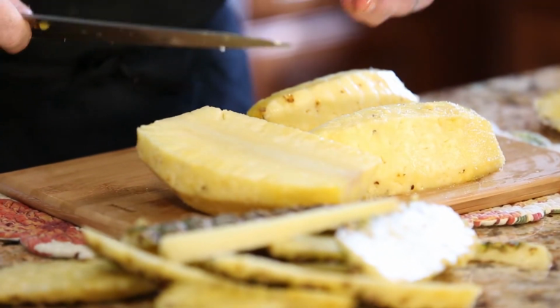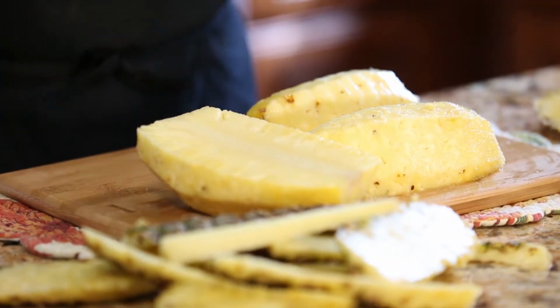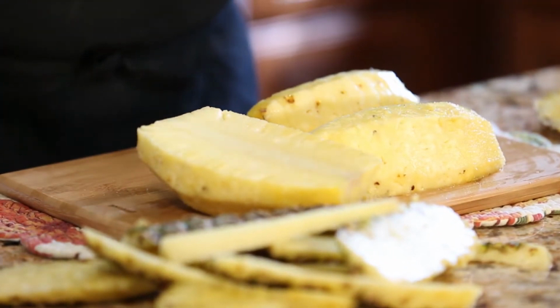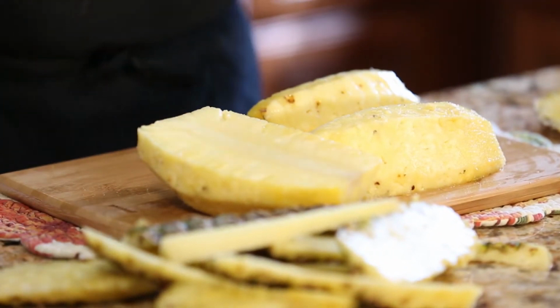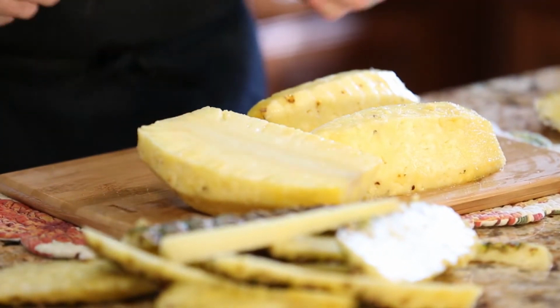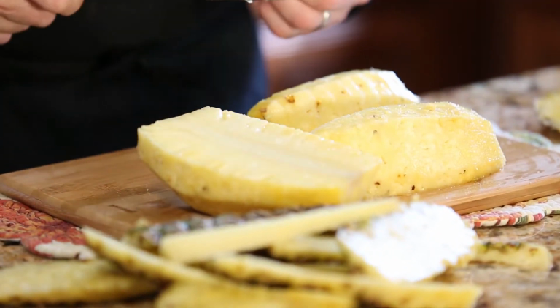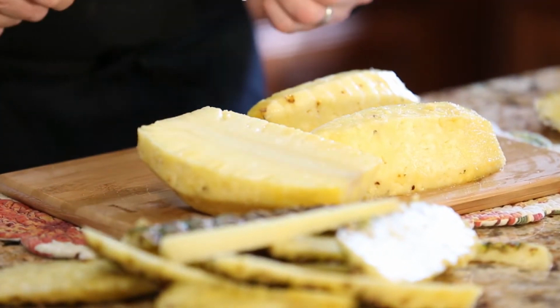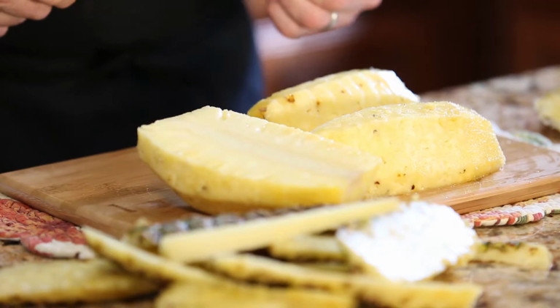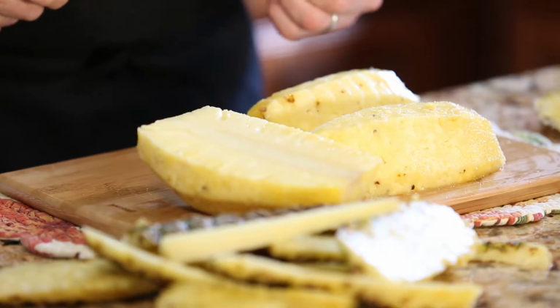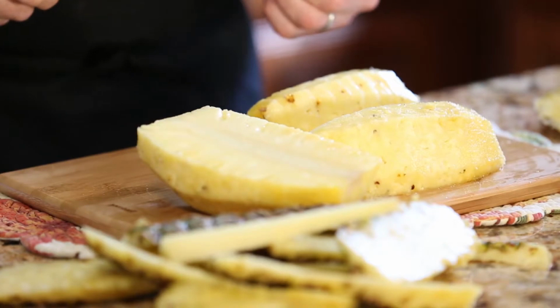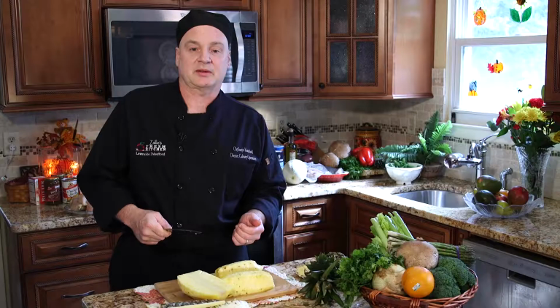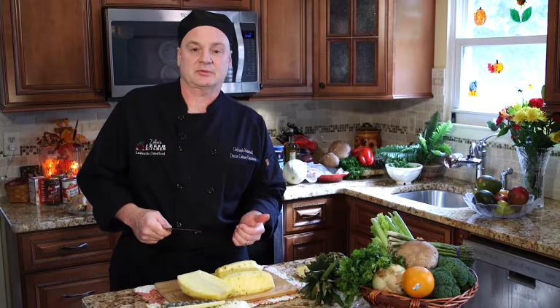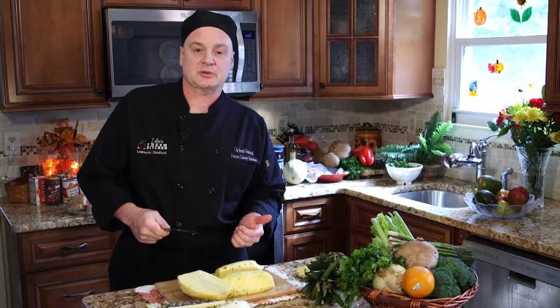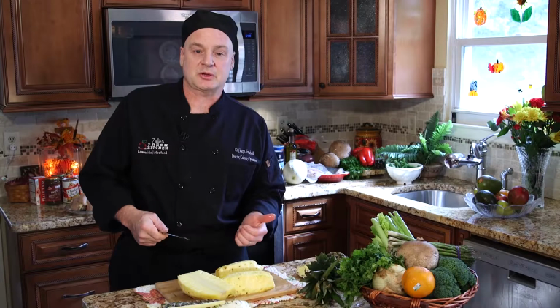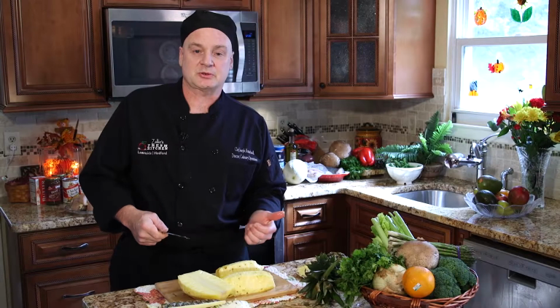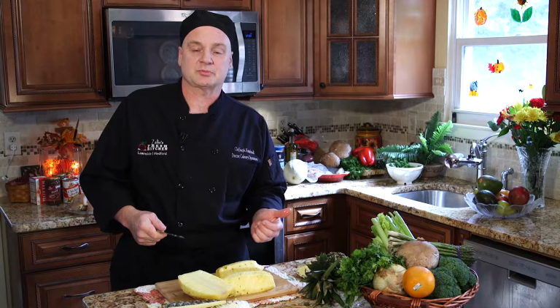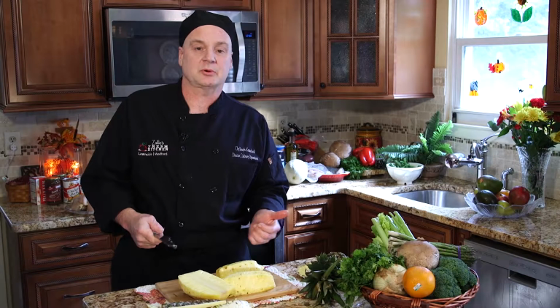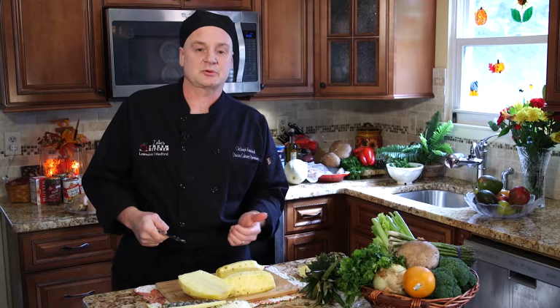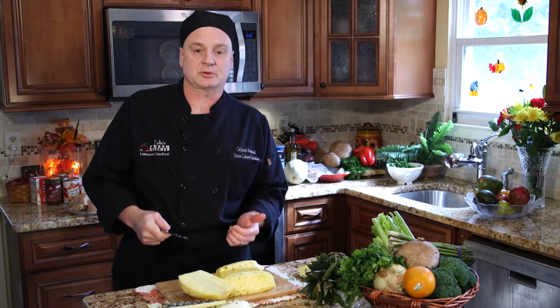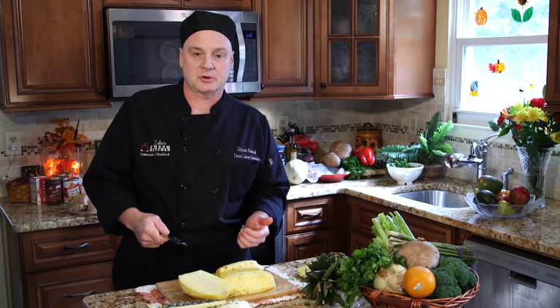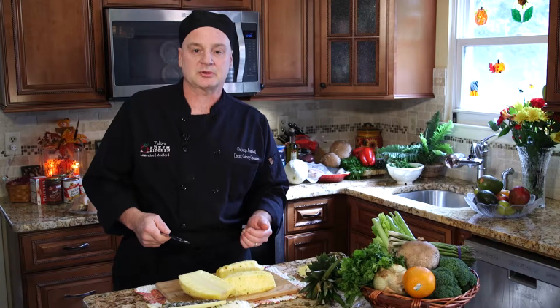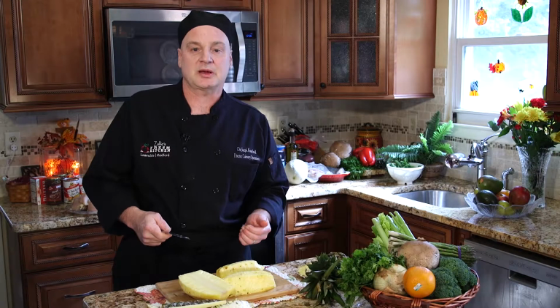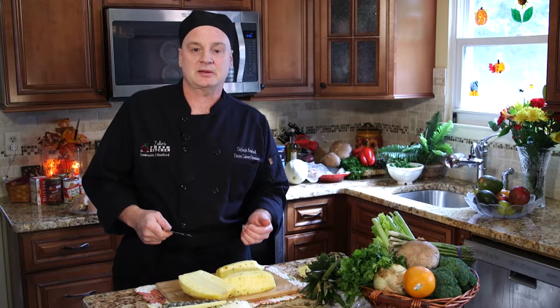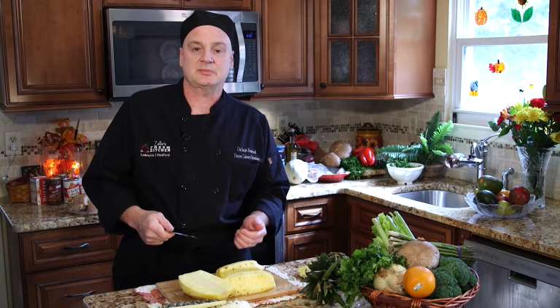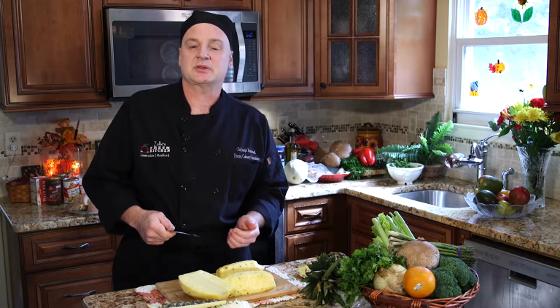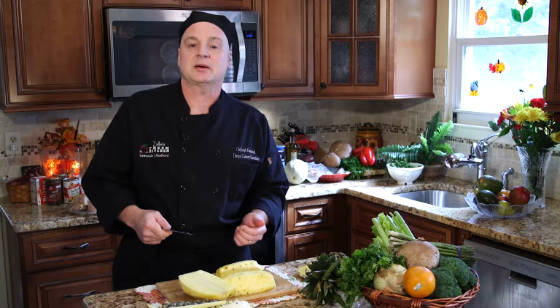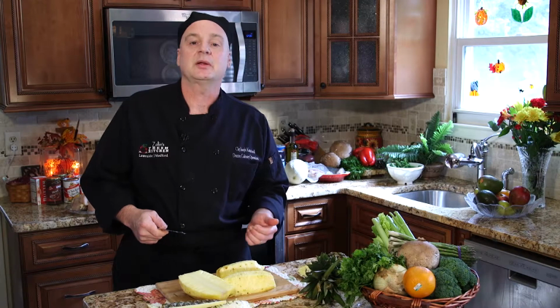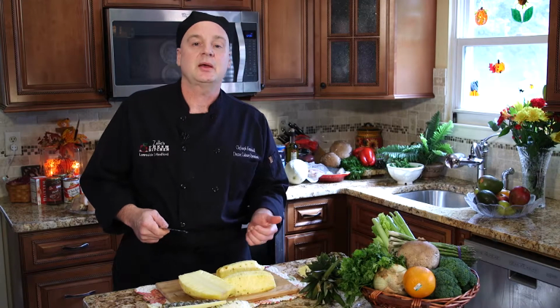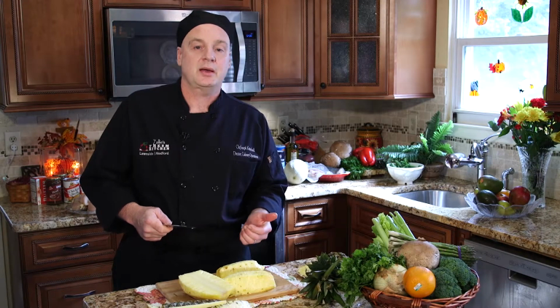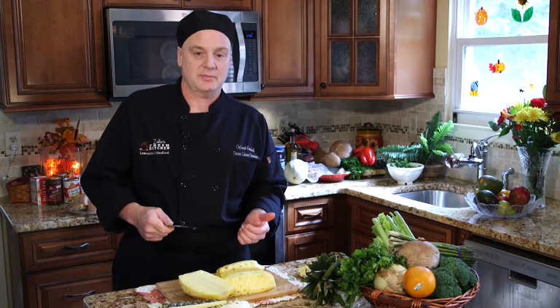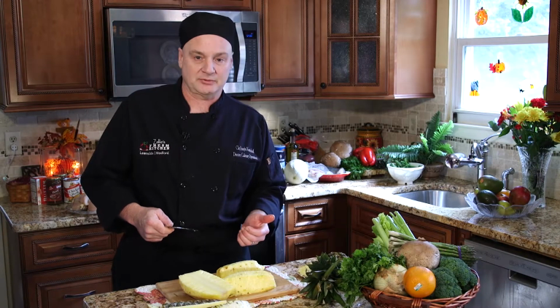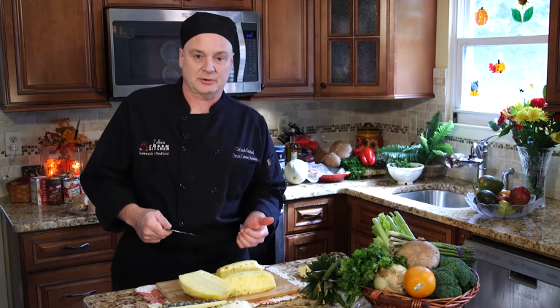Thank you and come visit us at Xali's Fresh Kitchen Produce at Lawnside, Gibbstown, and Medford.